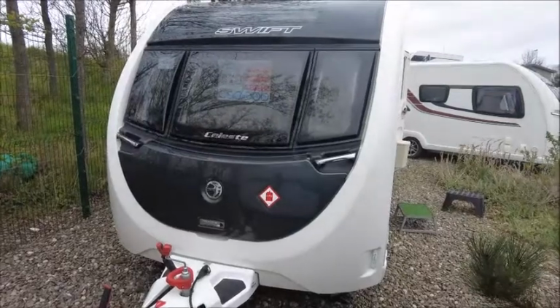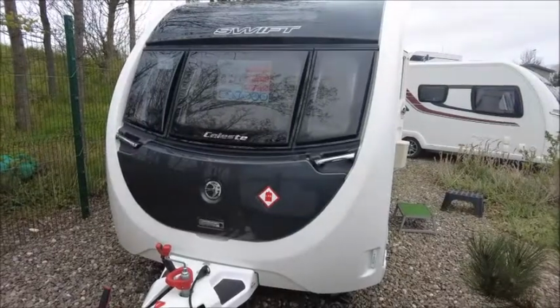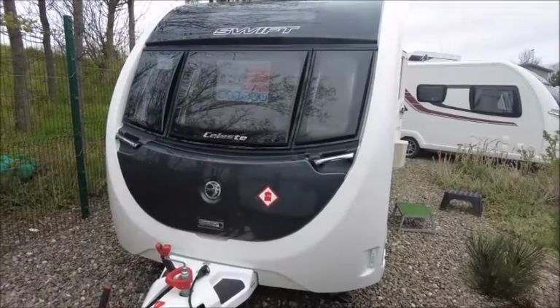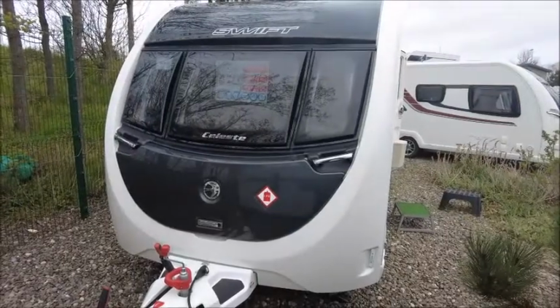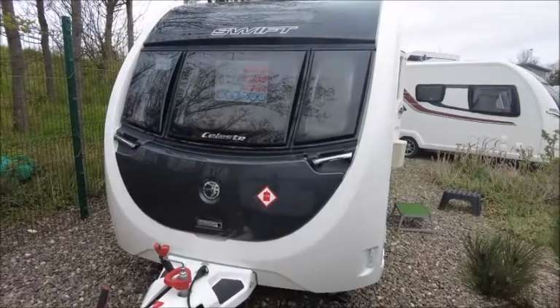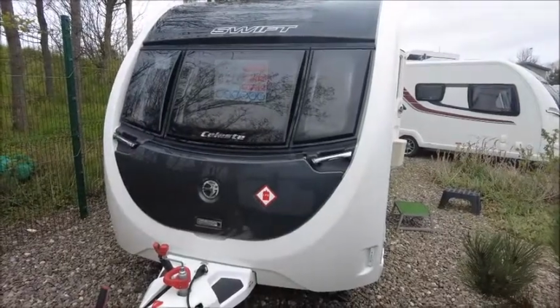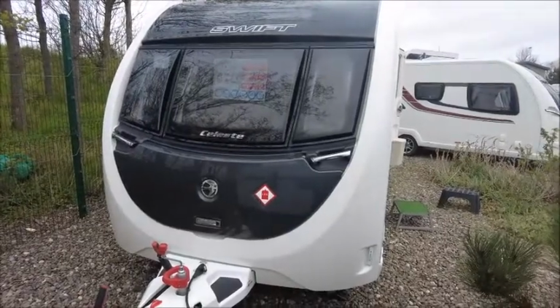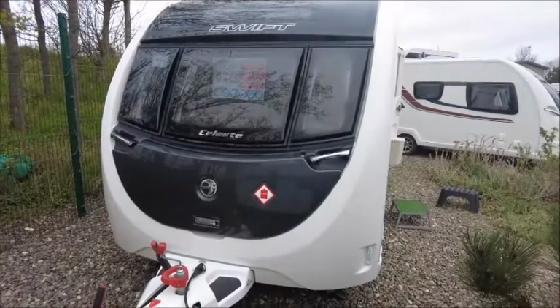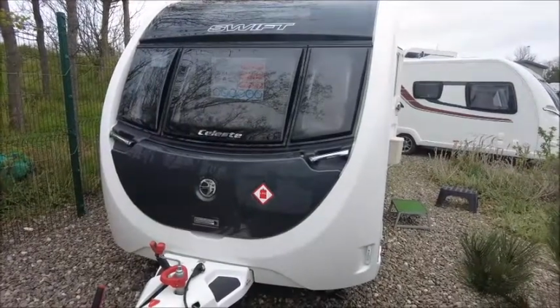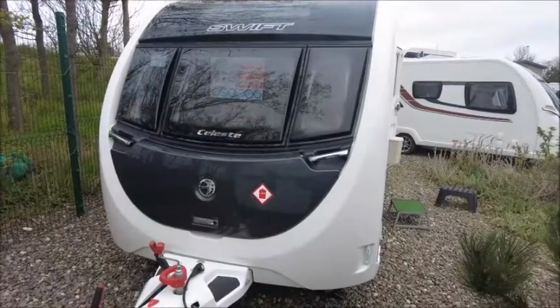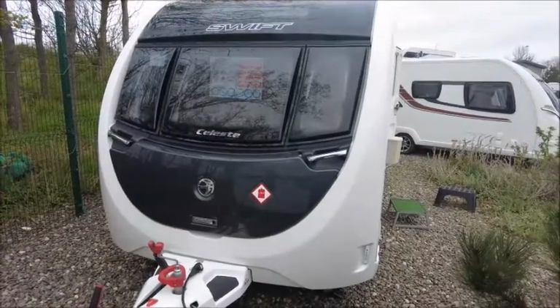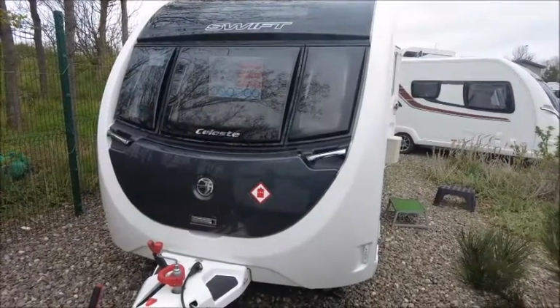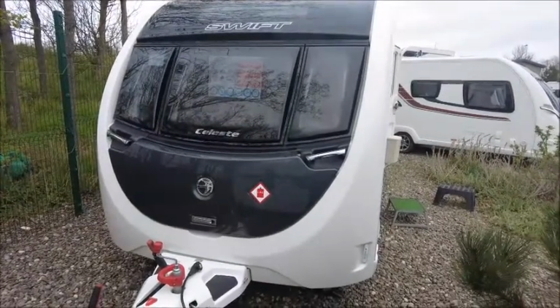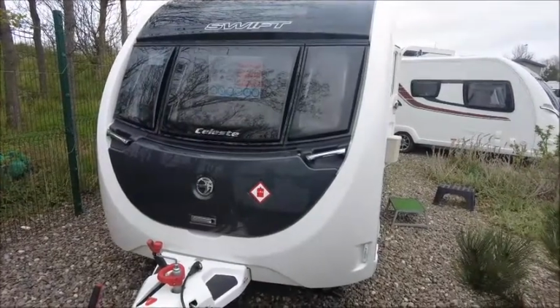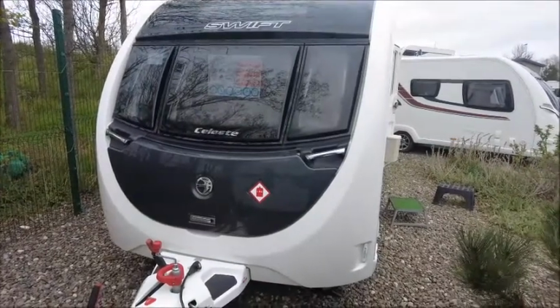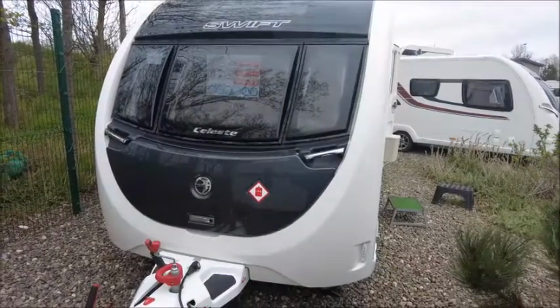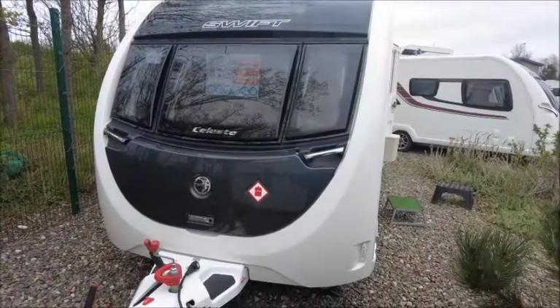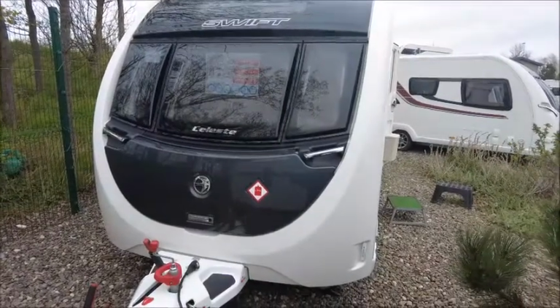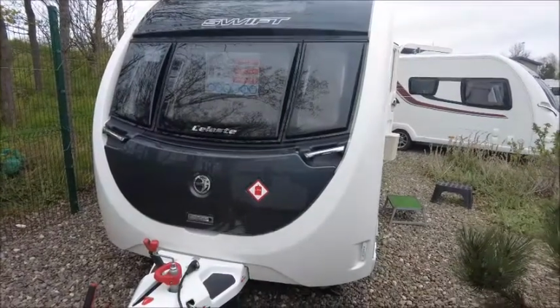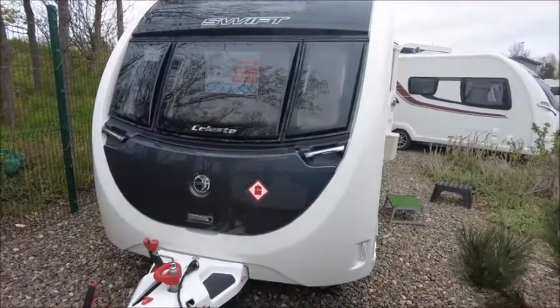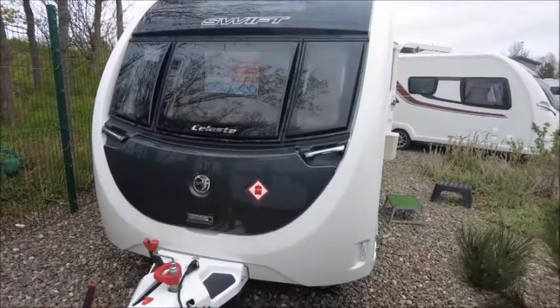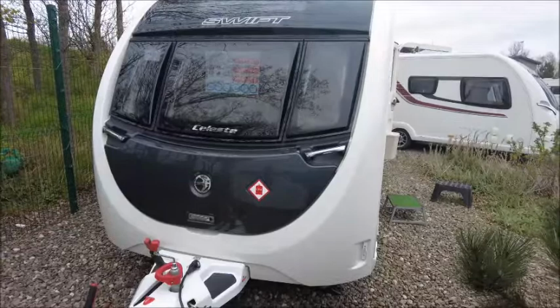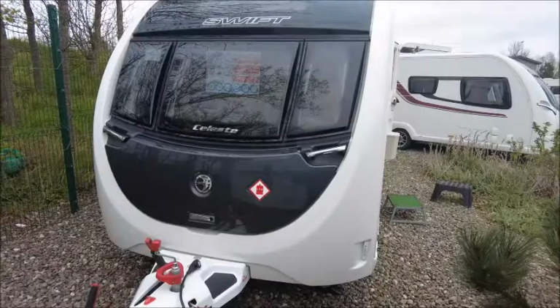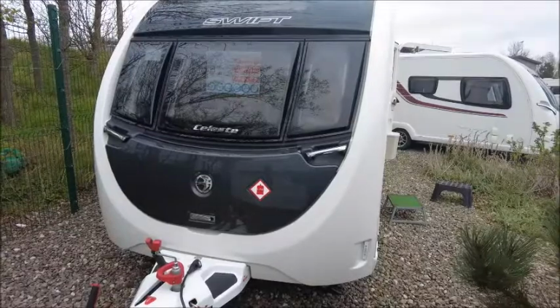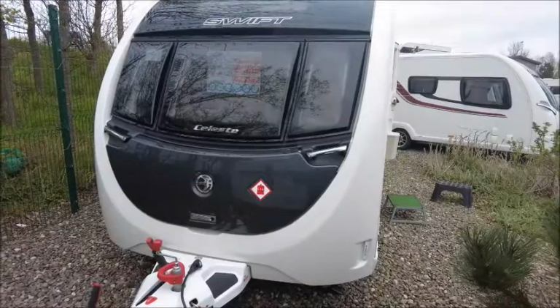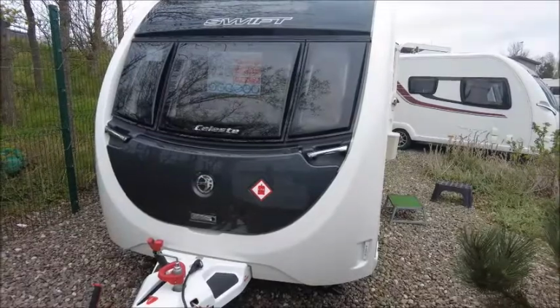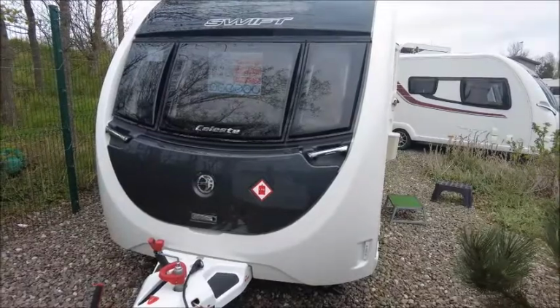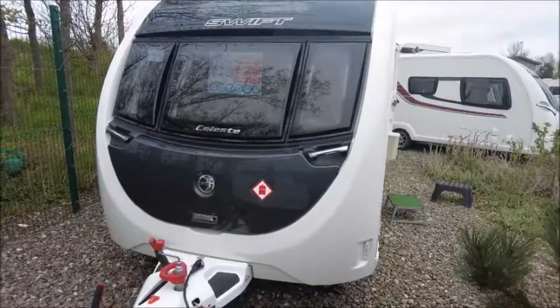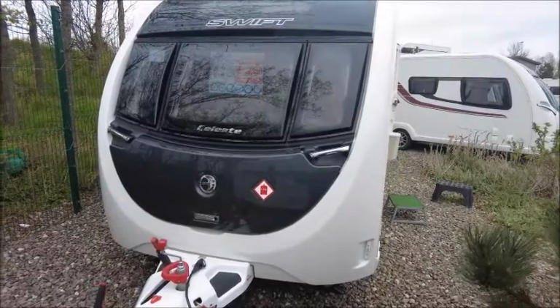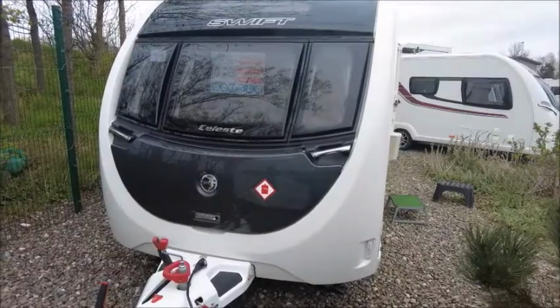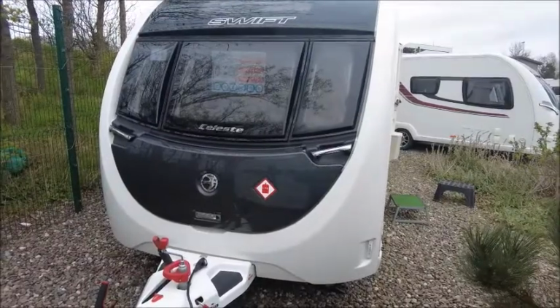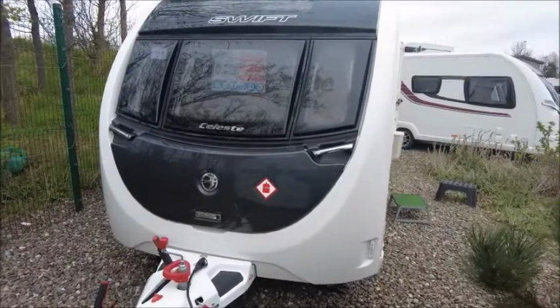Welcome back to Saddle of Pleasure. Here we have a Swift Celeste 560 caravan. Let's go and take a look.